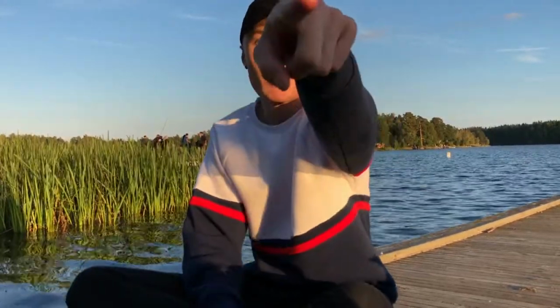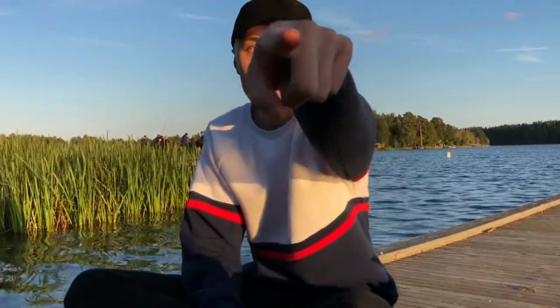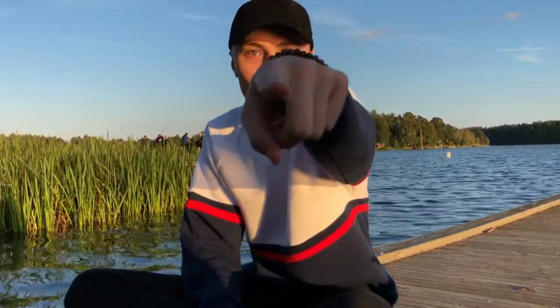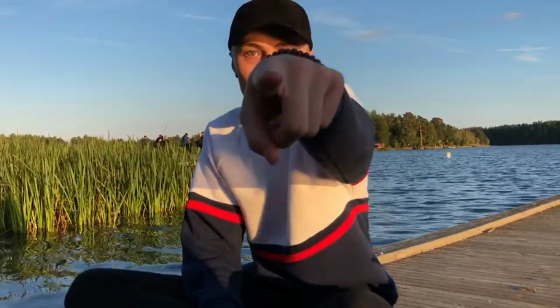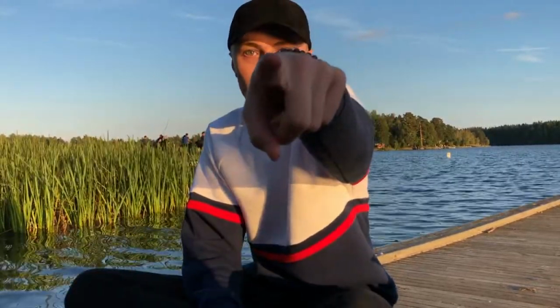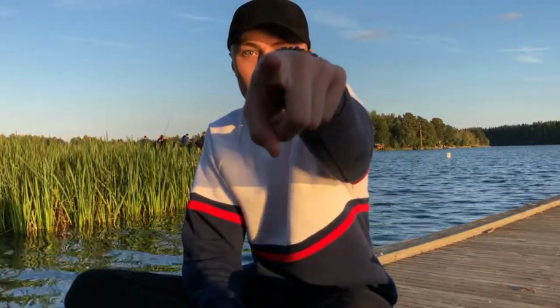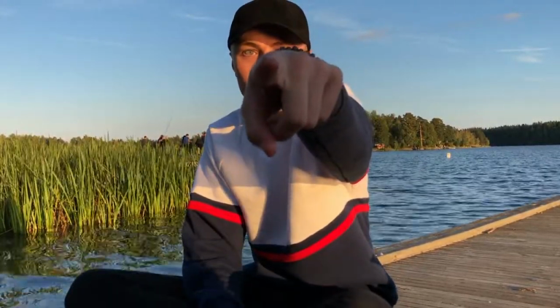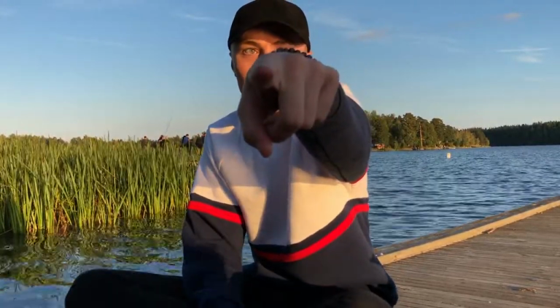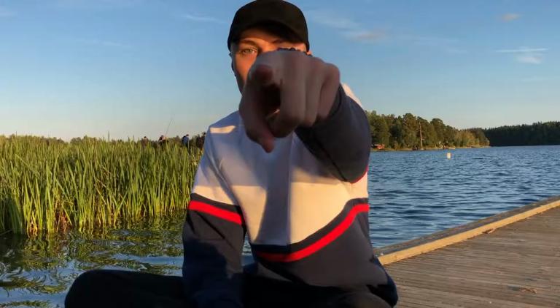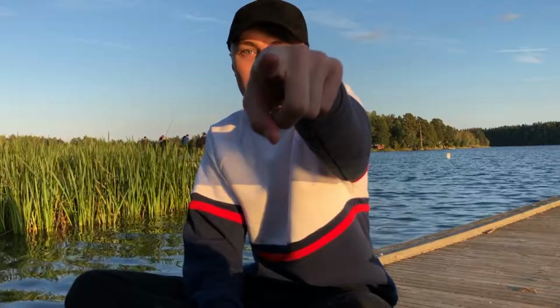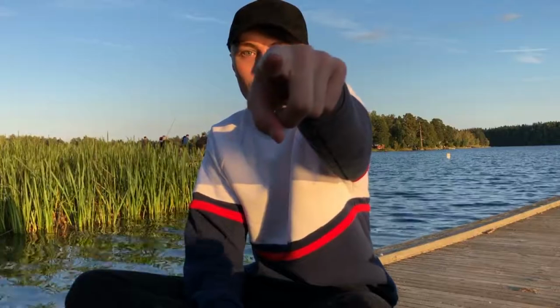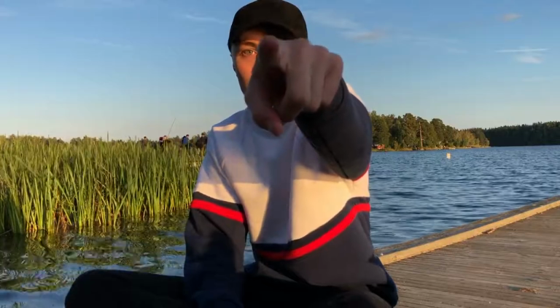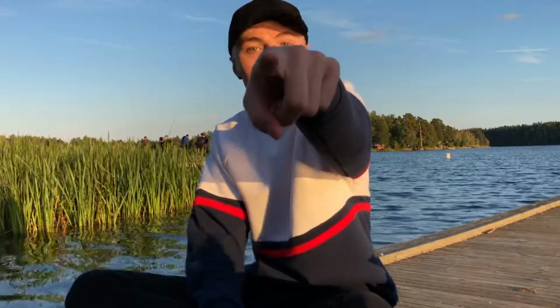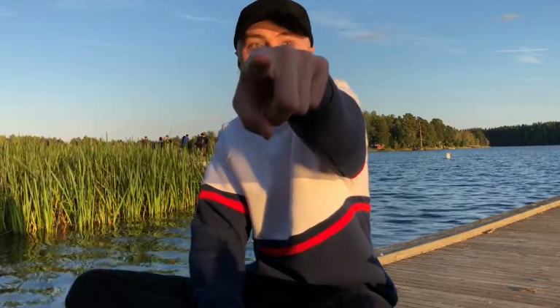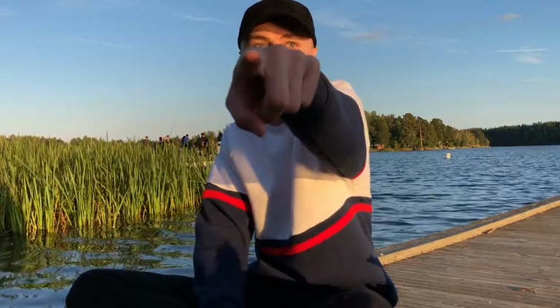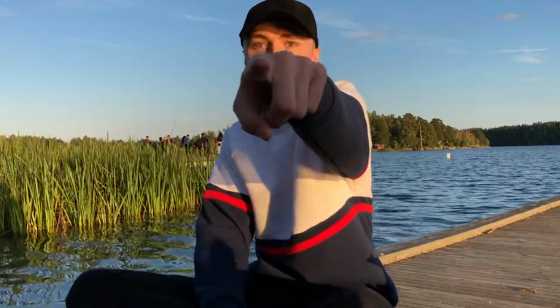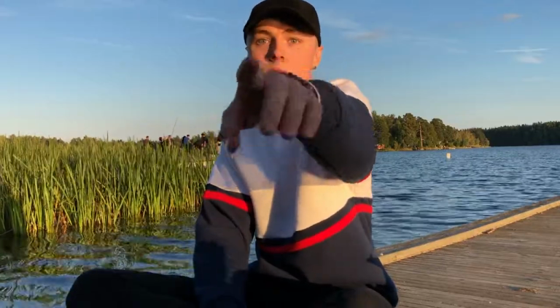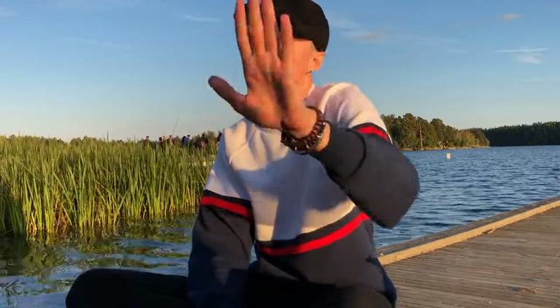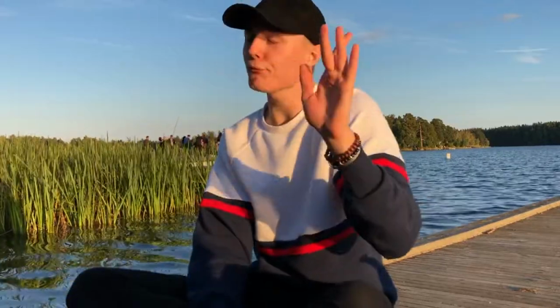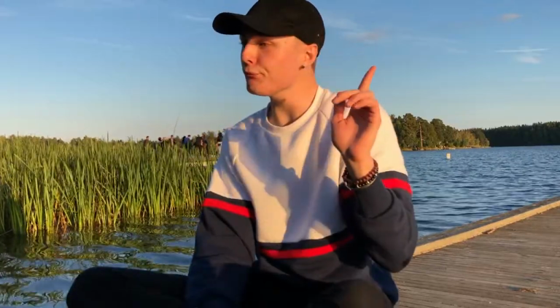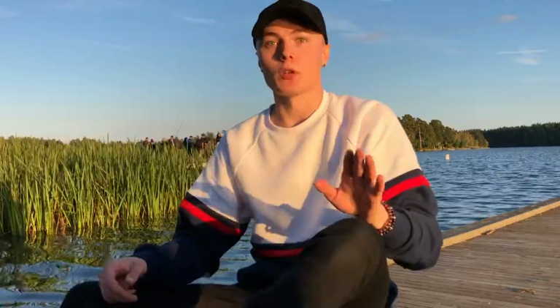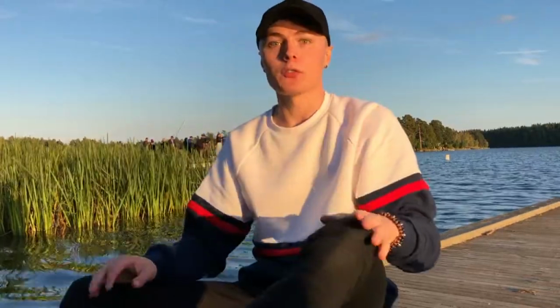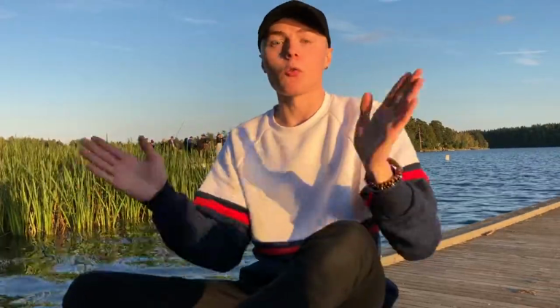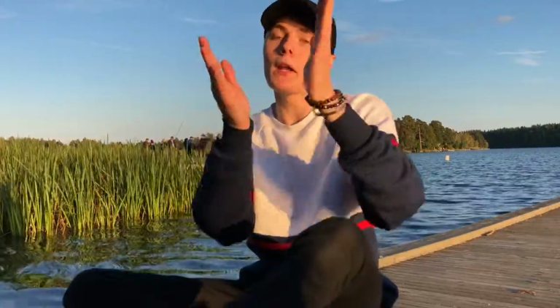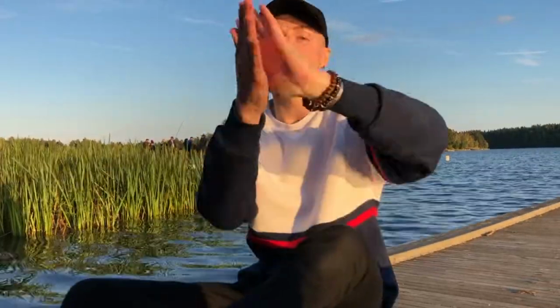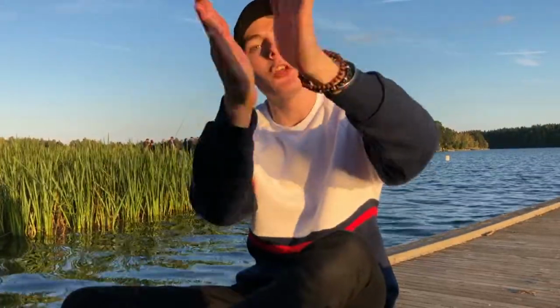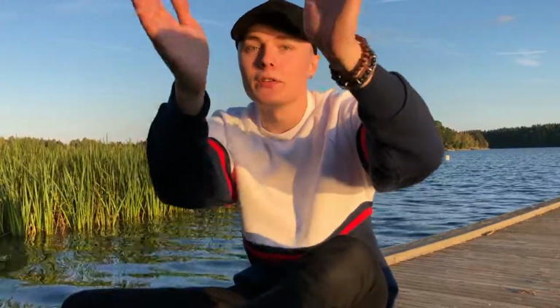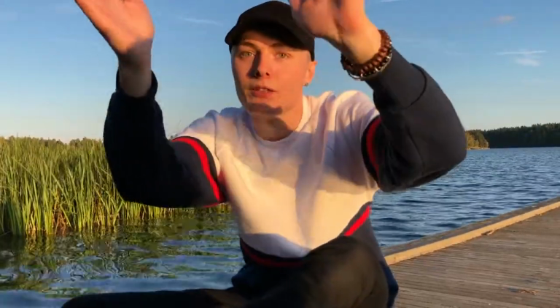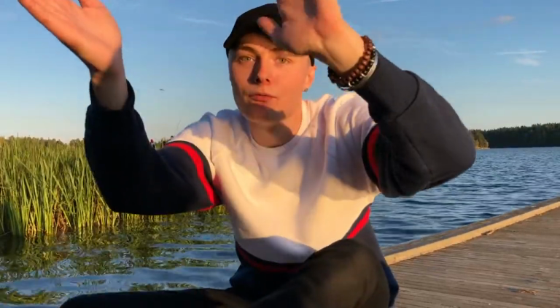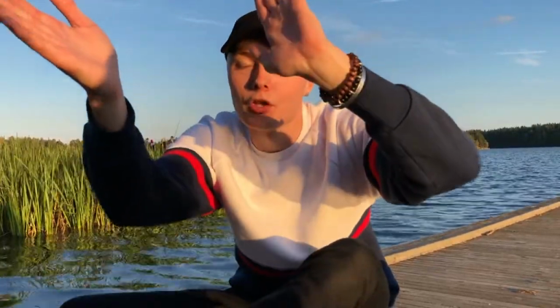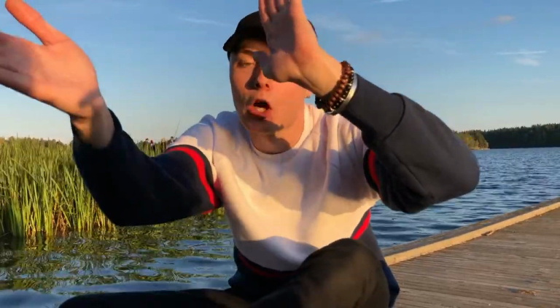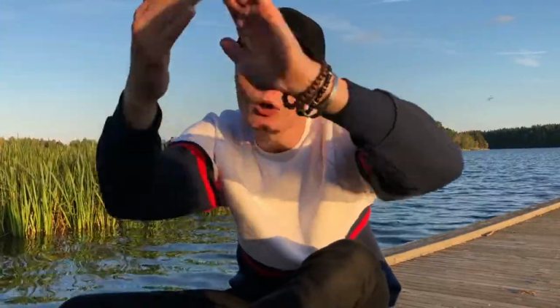Yeah, right, you! Bitch, right there behind the screen — I can see you, bitch. So let's get right into this tutorial.